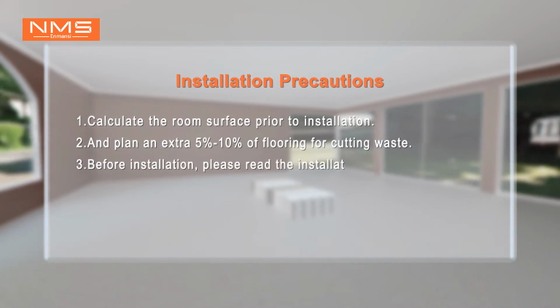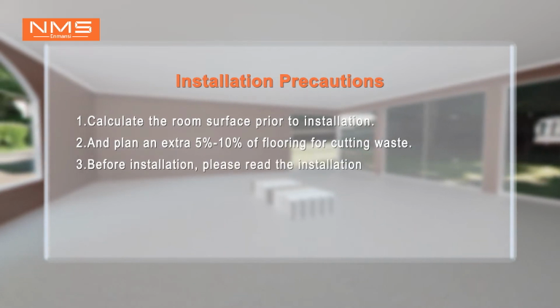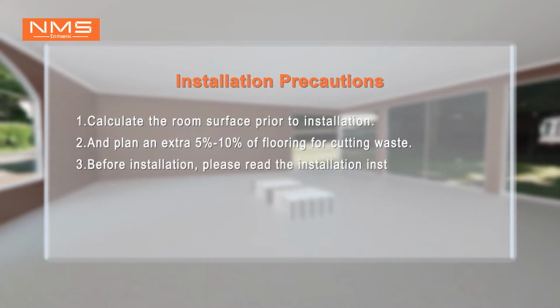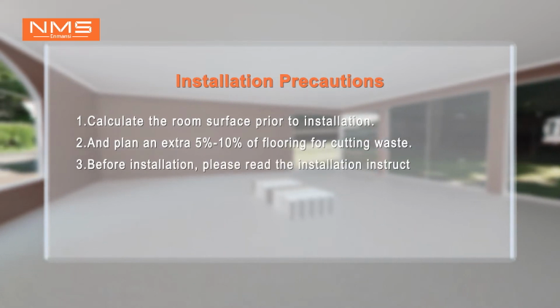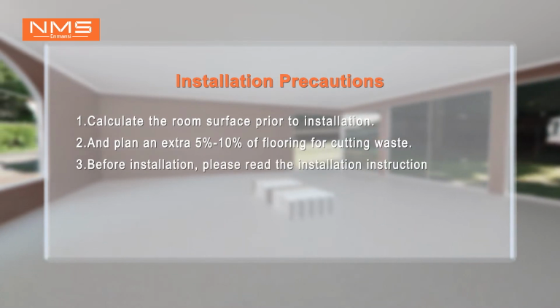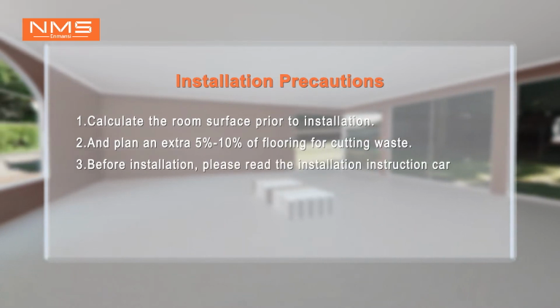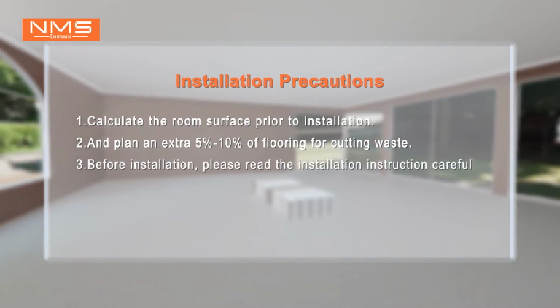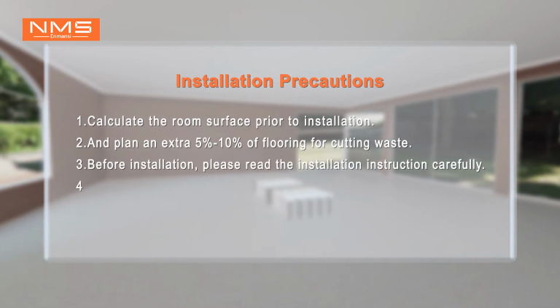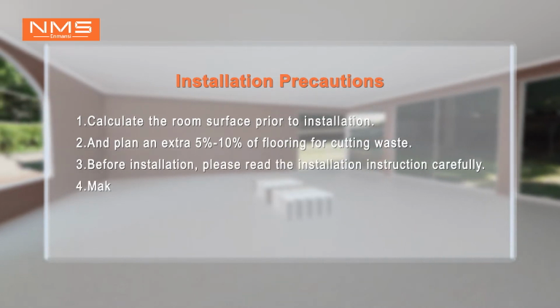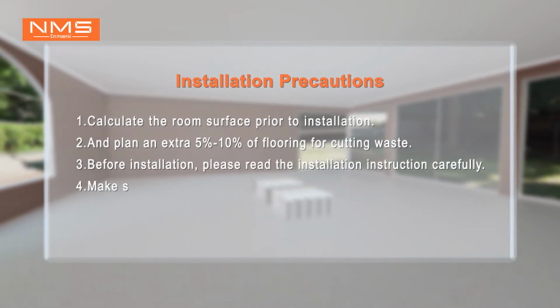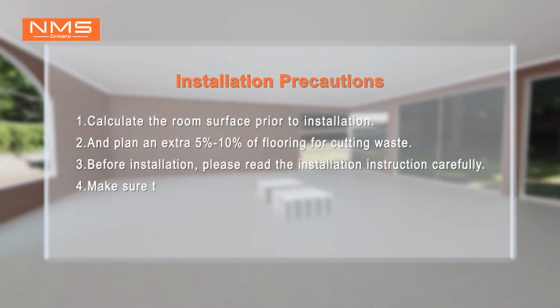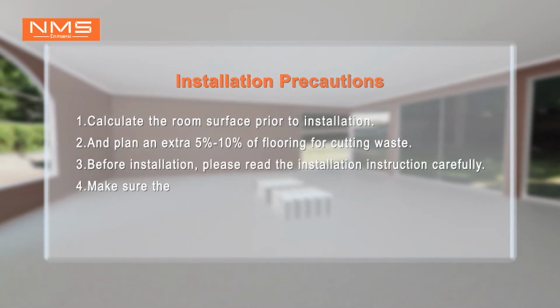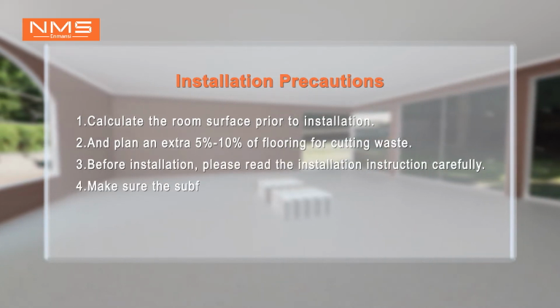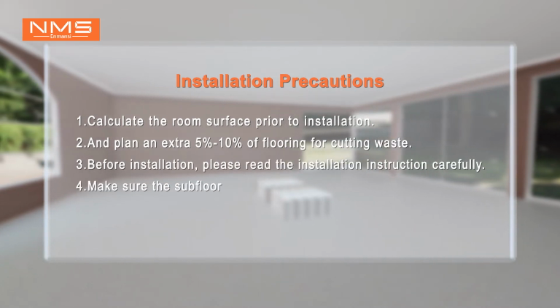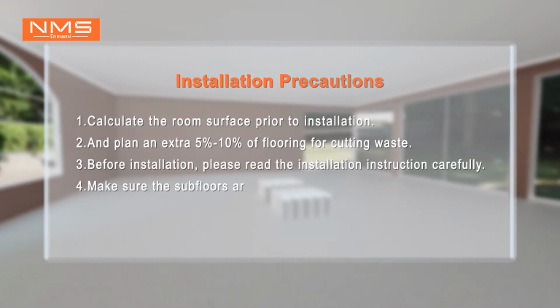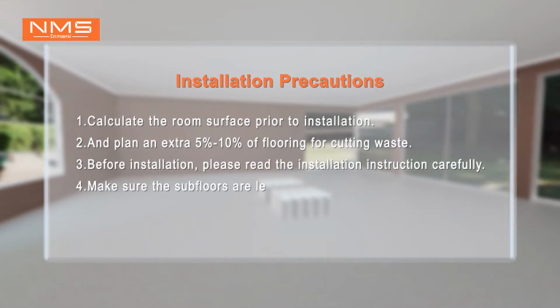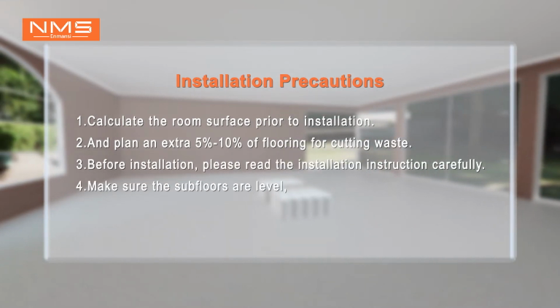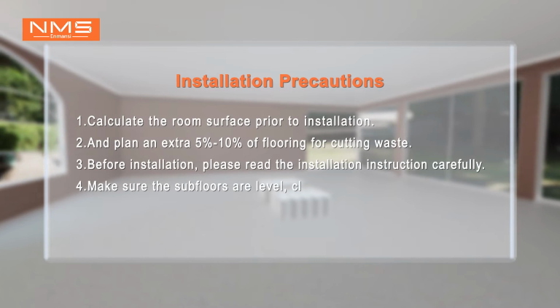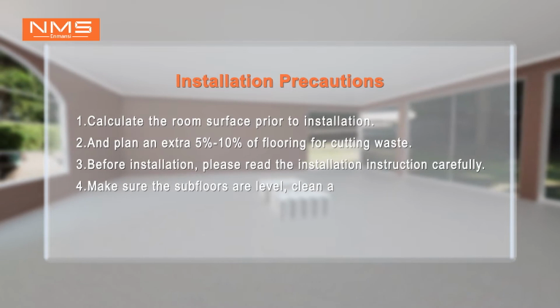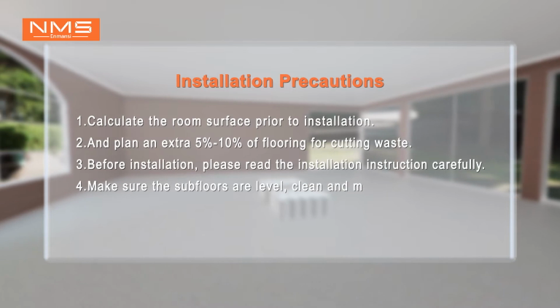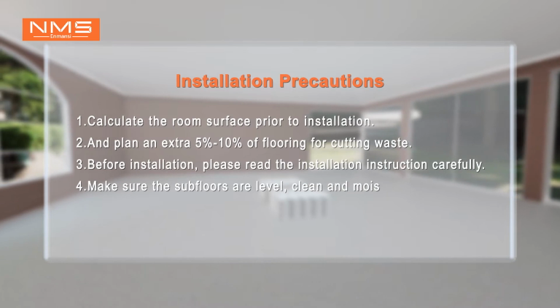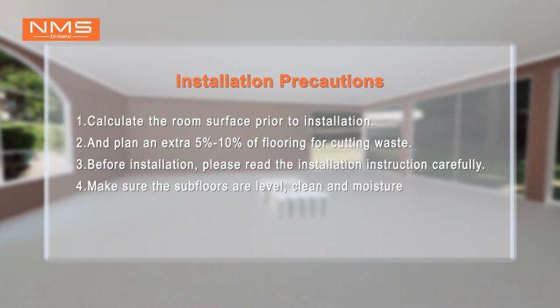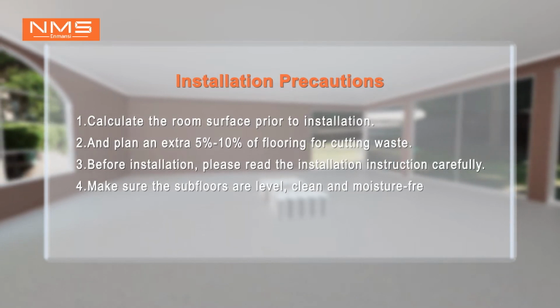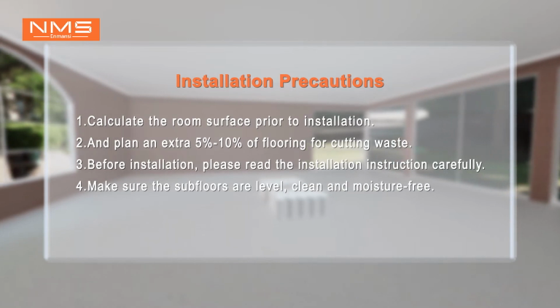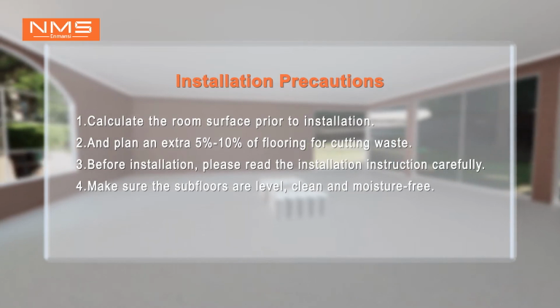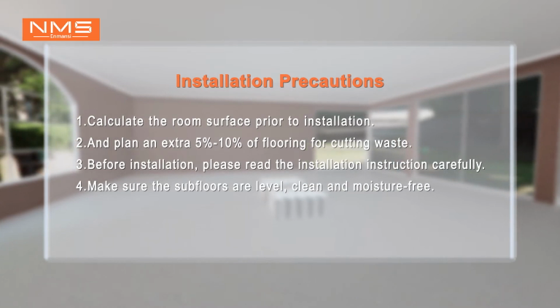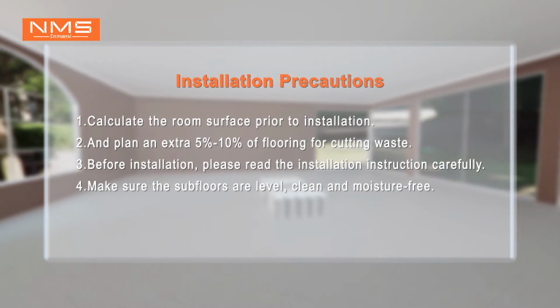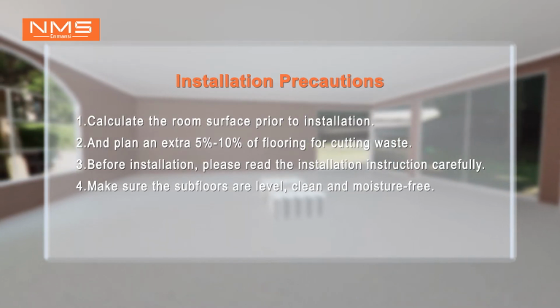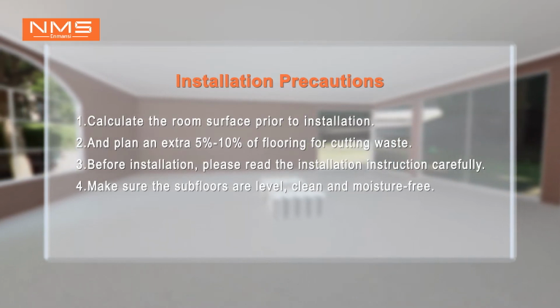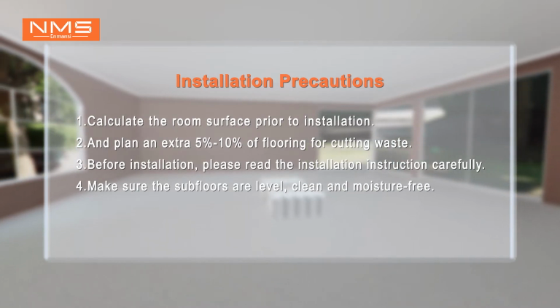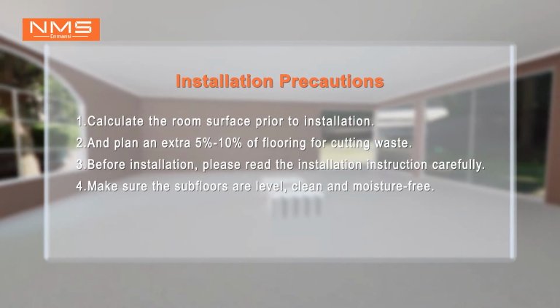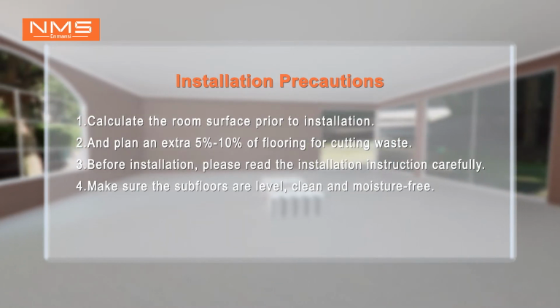Before installation, please read the installation instructions carefully. Make sure the subfloors are level, clean, and moisture-free.